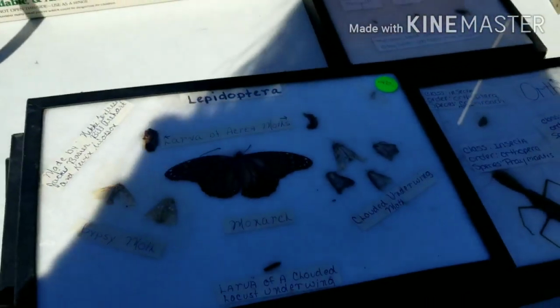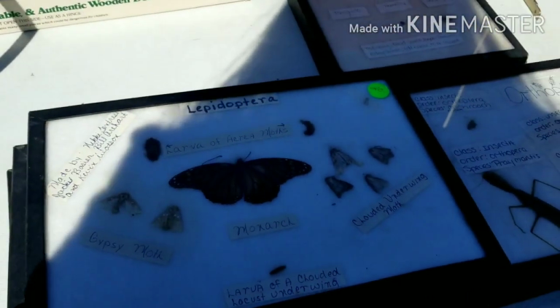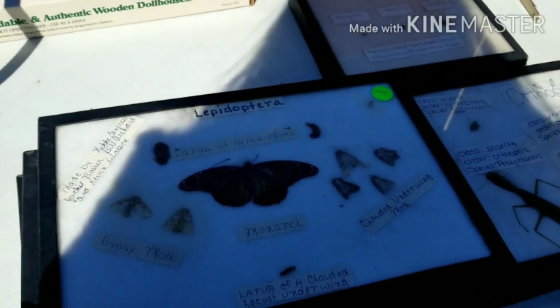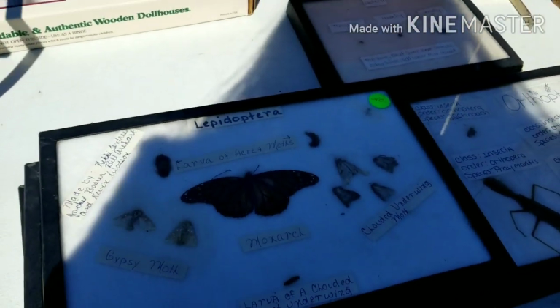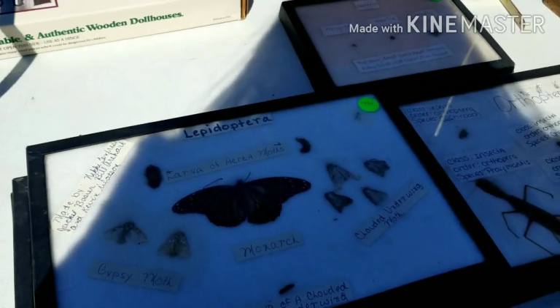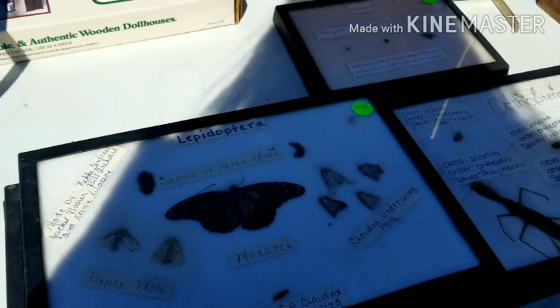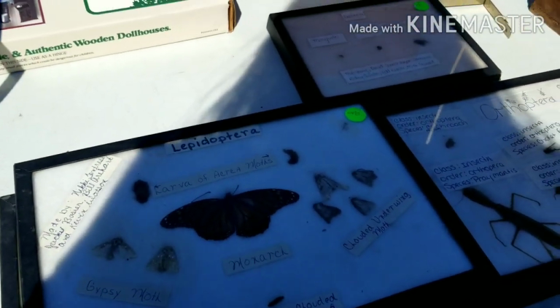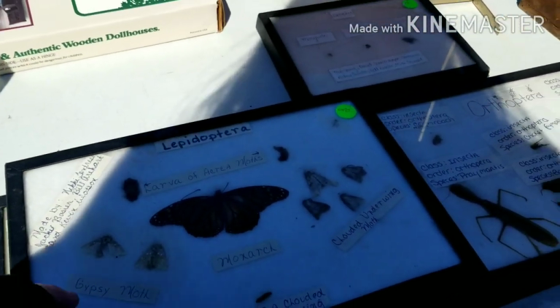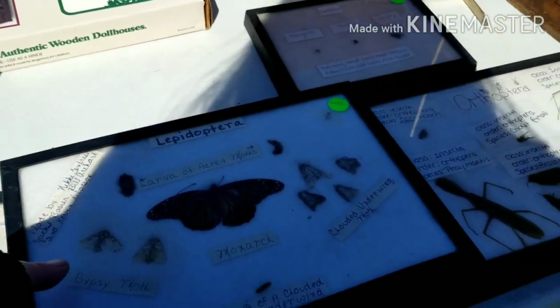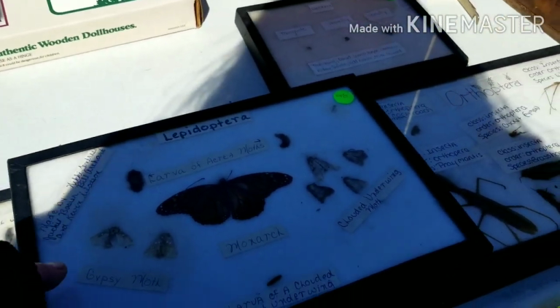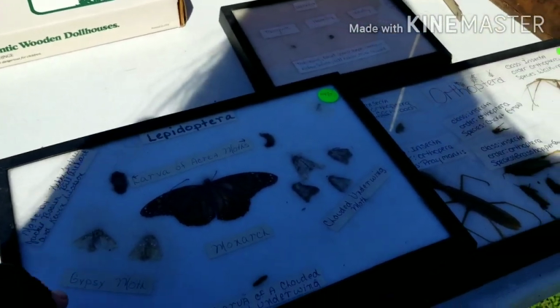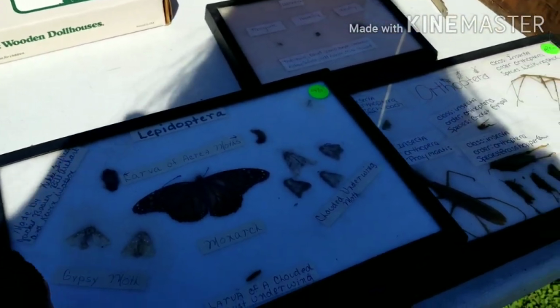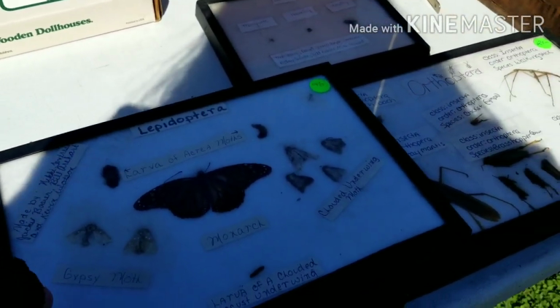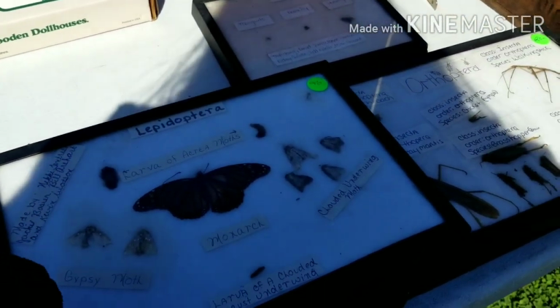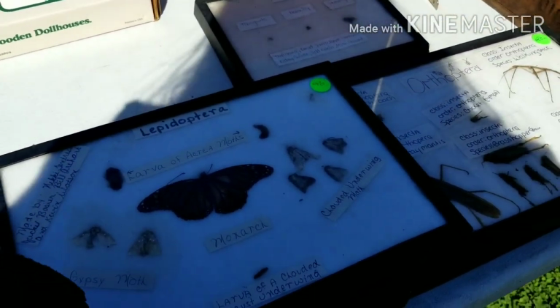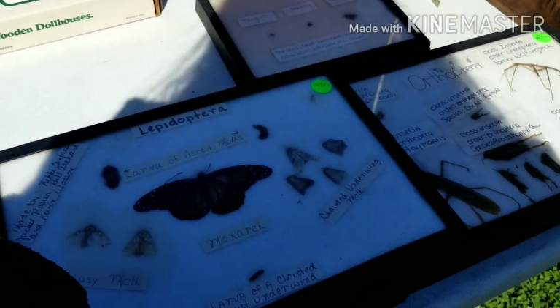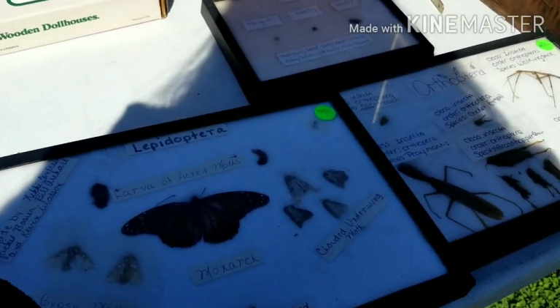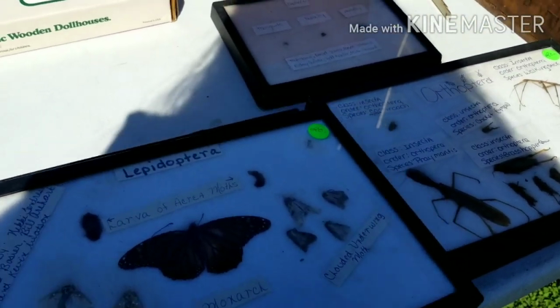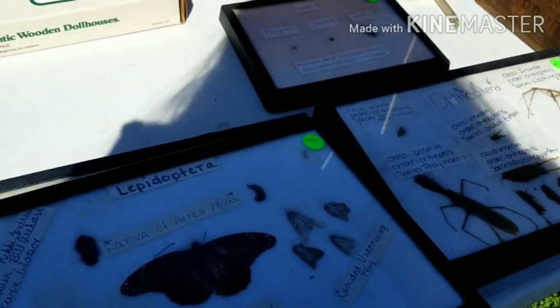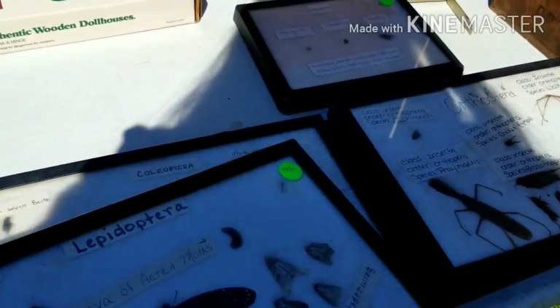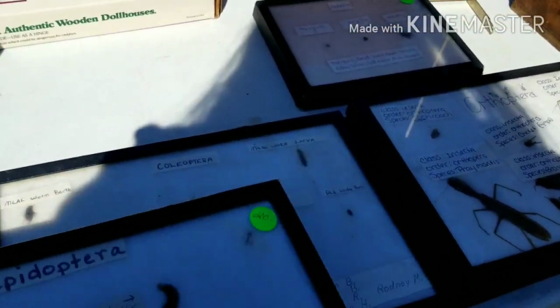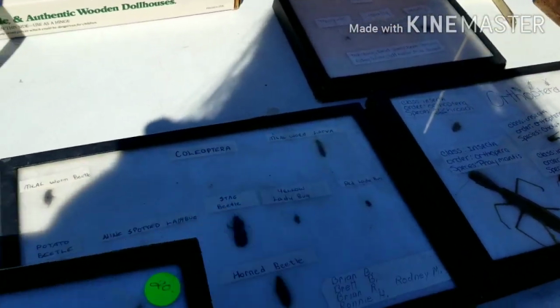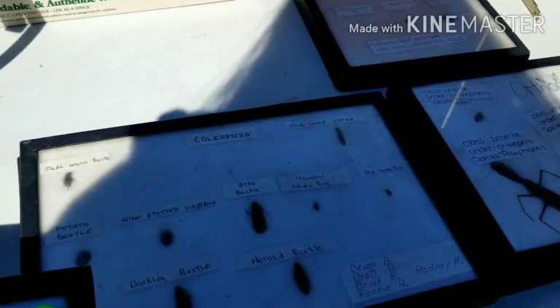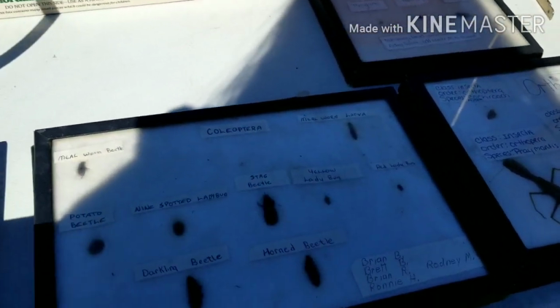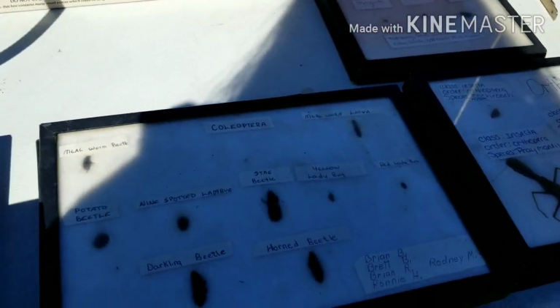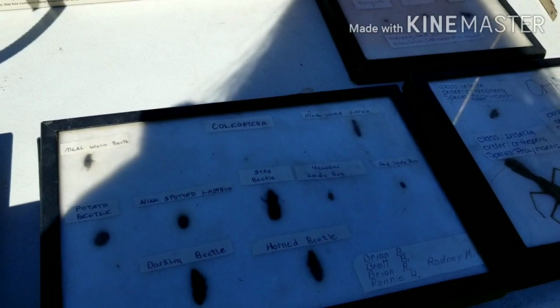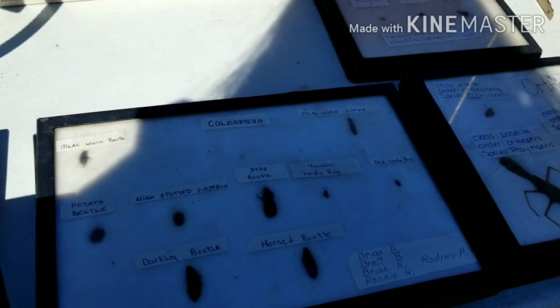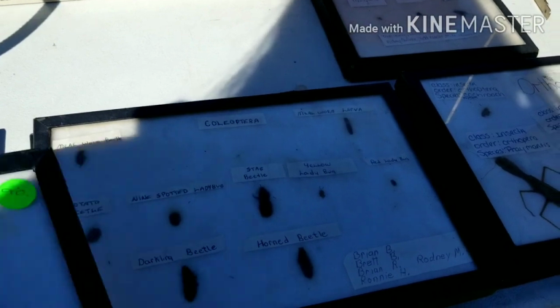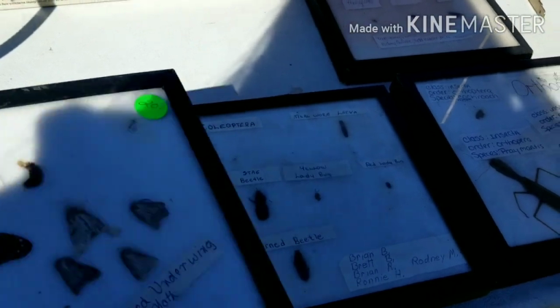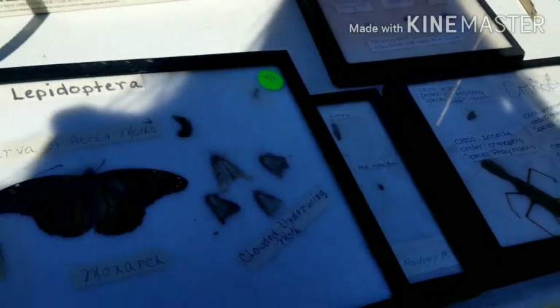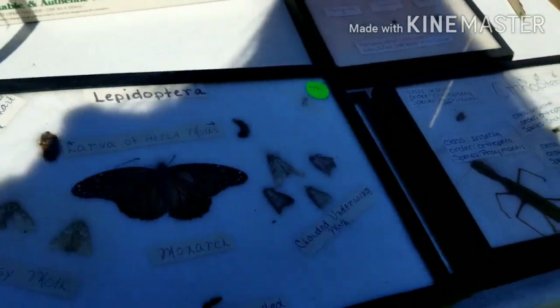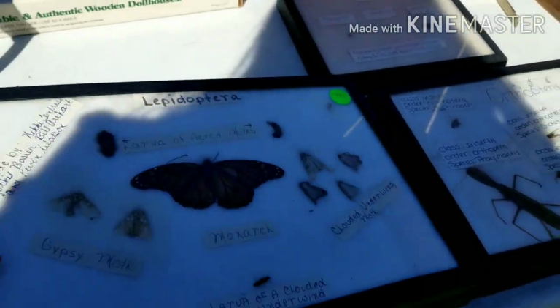How I find bugs — or bugs find me, let's say. Isn't that interesting?